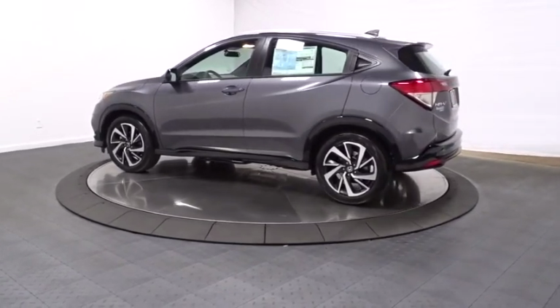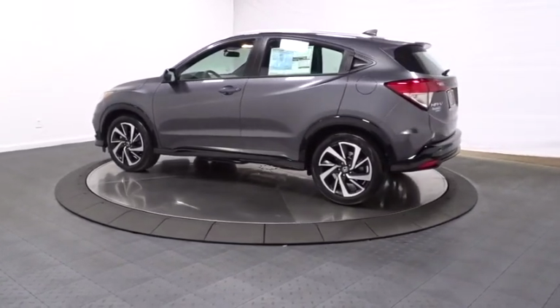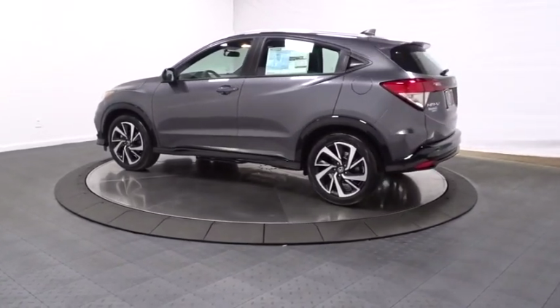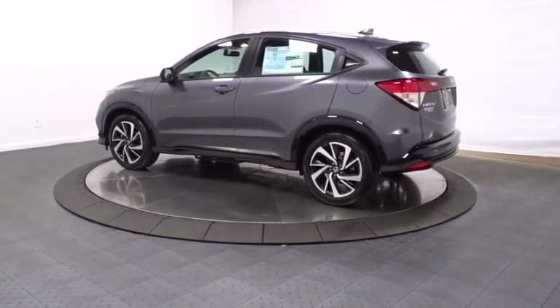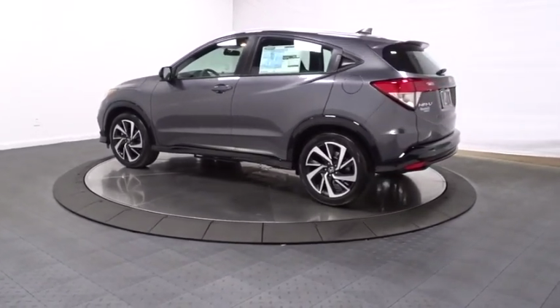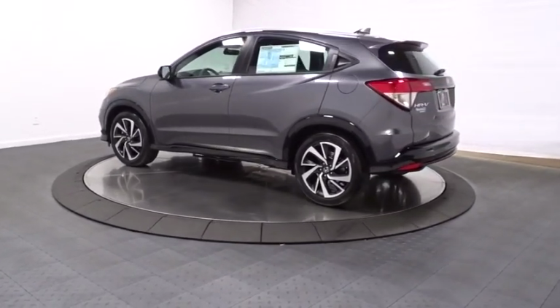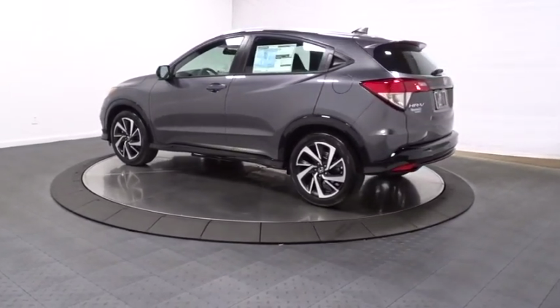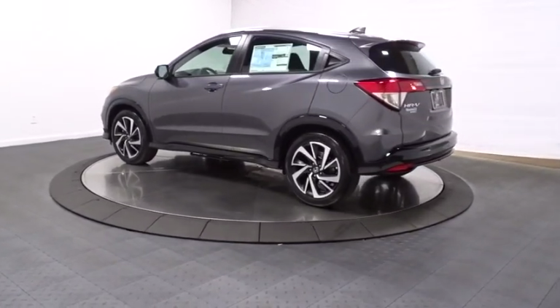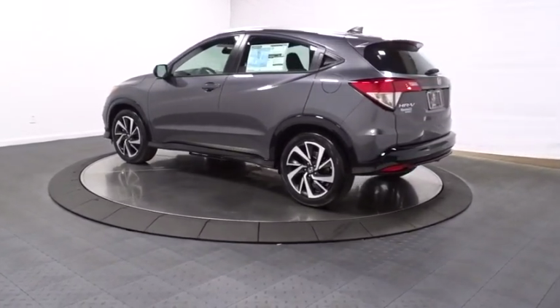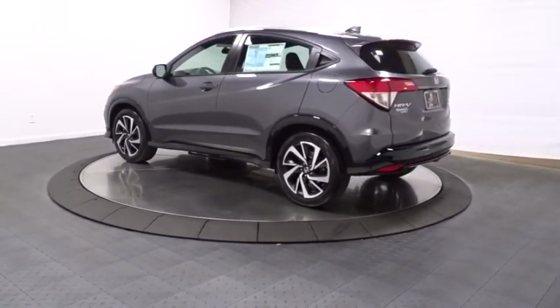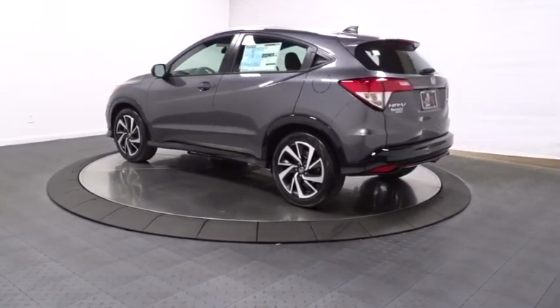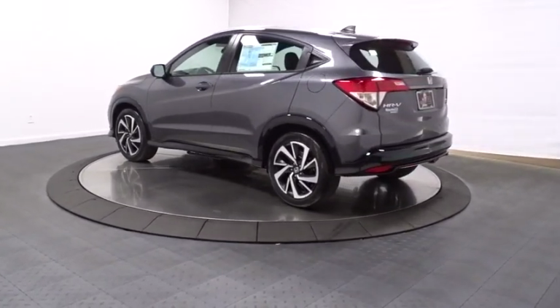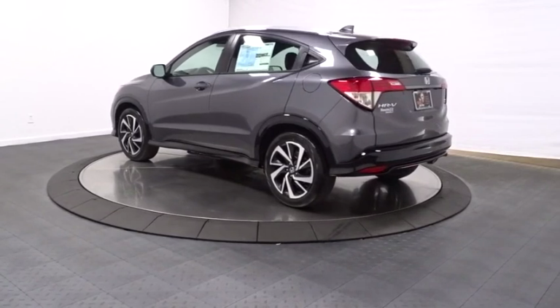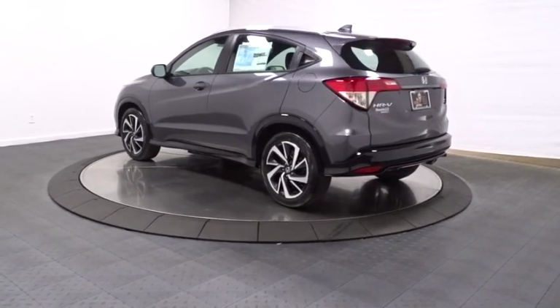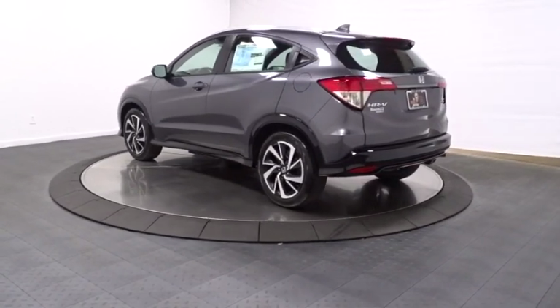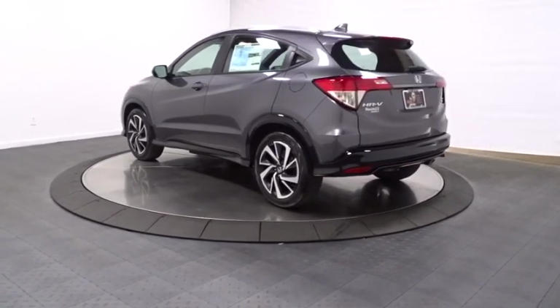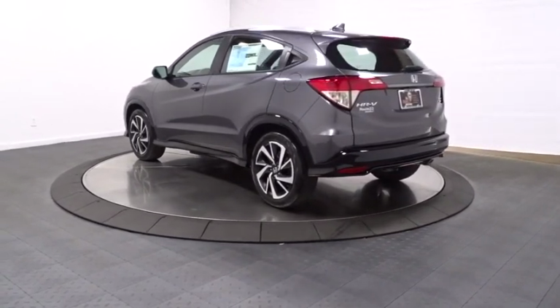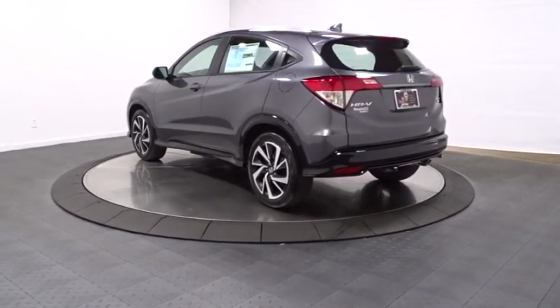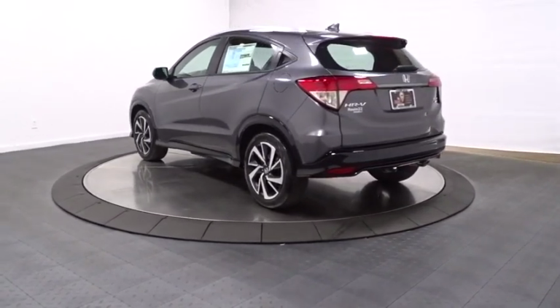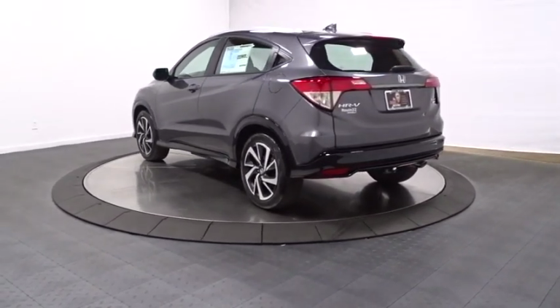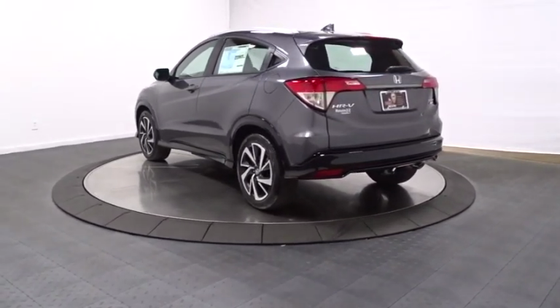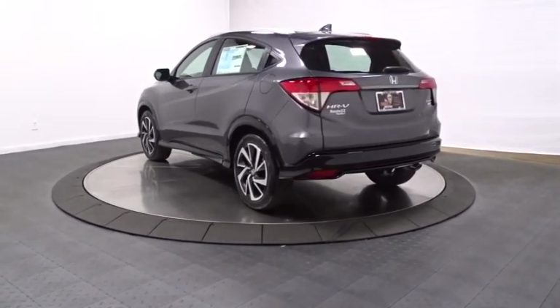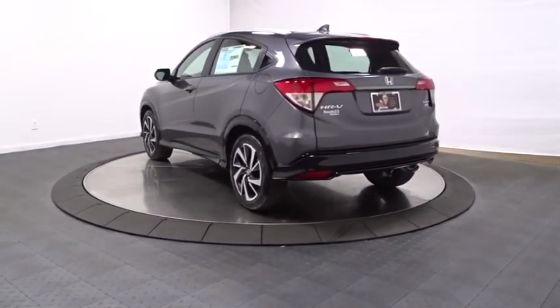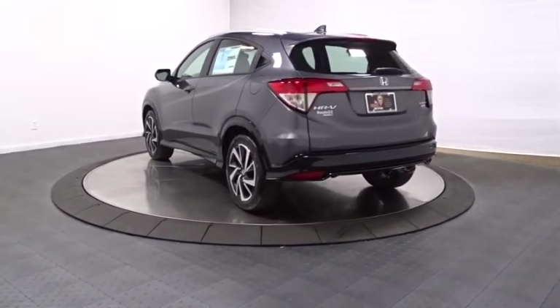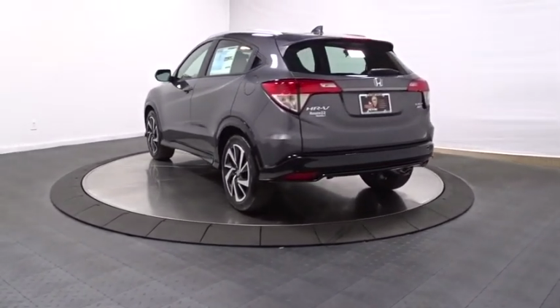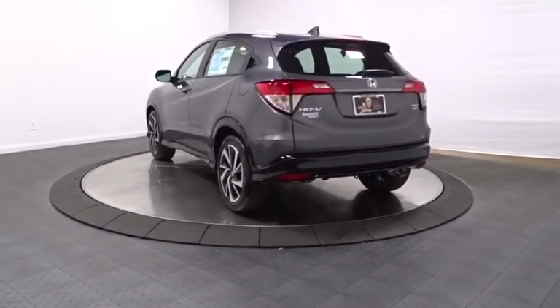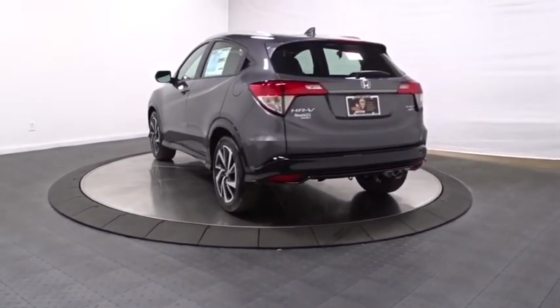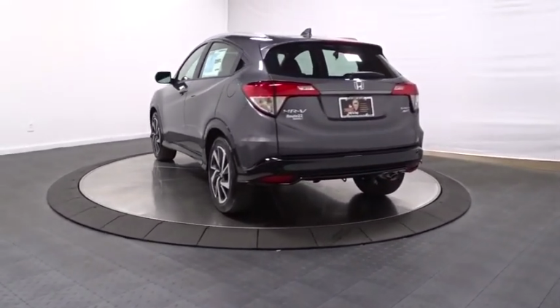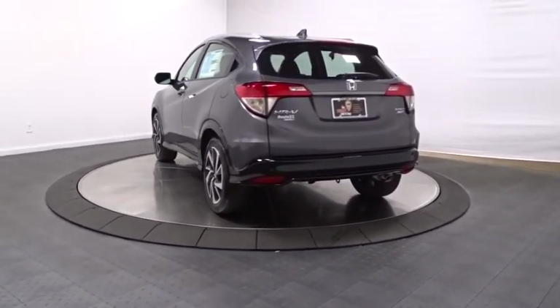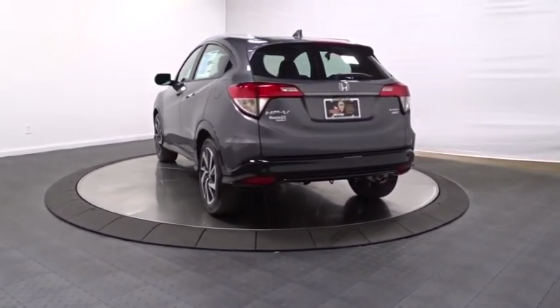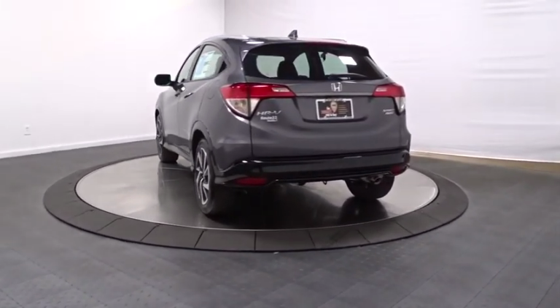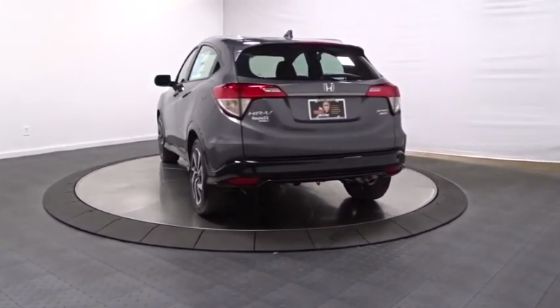This vehicle has less than 100 miles. Here are some of this vehicle's great options: backup camera,